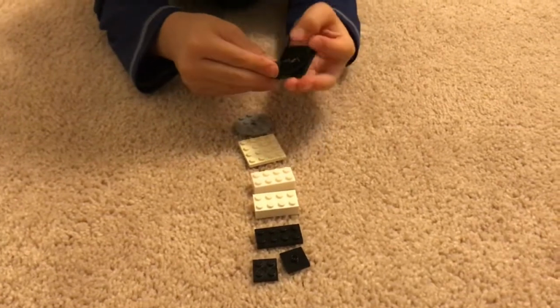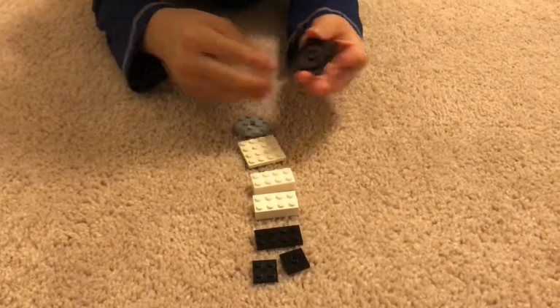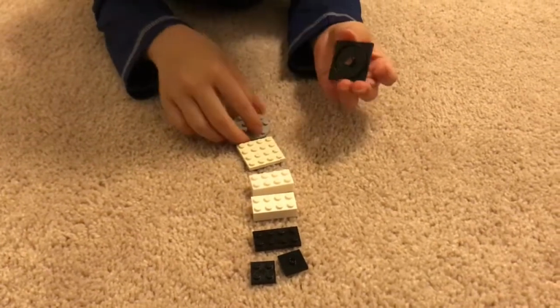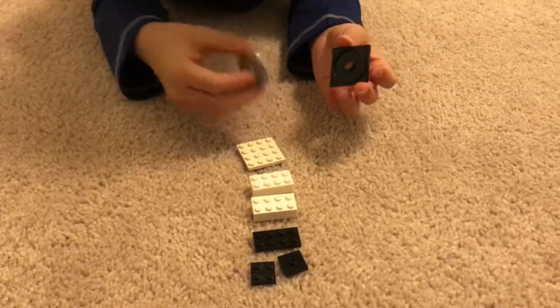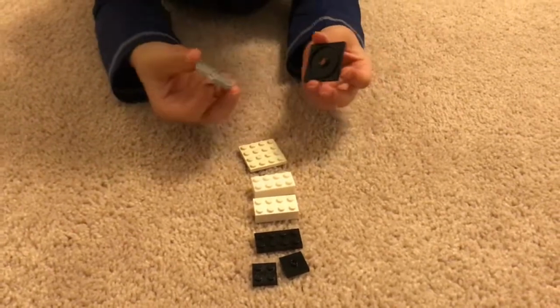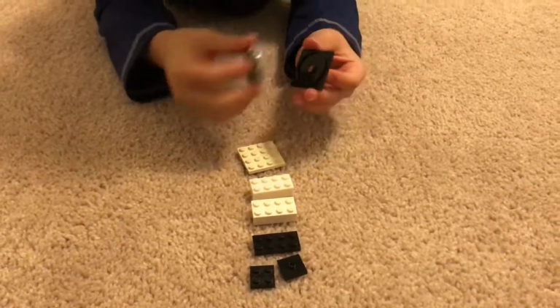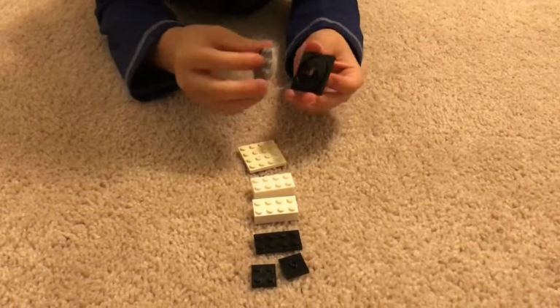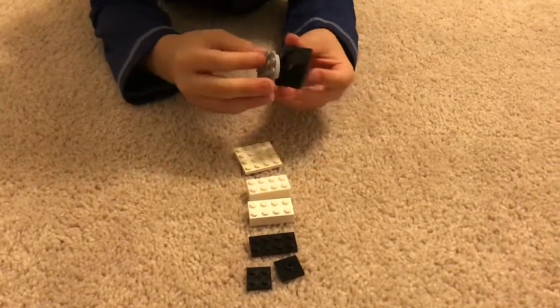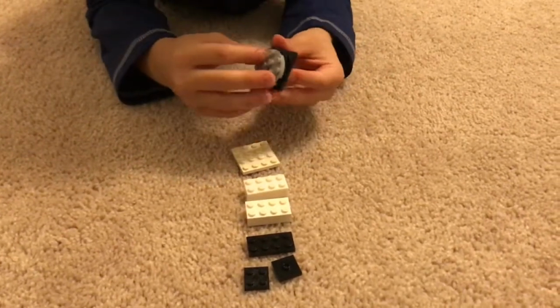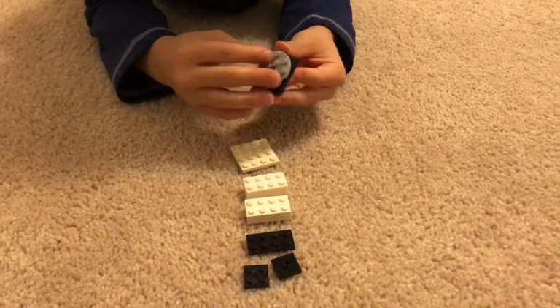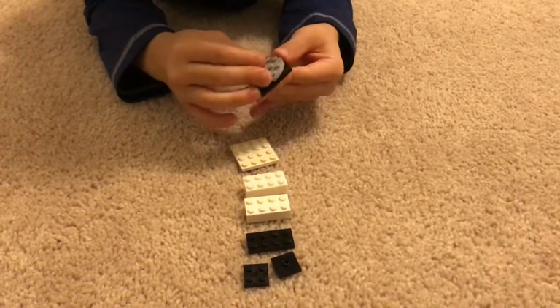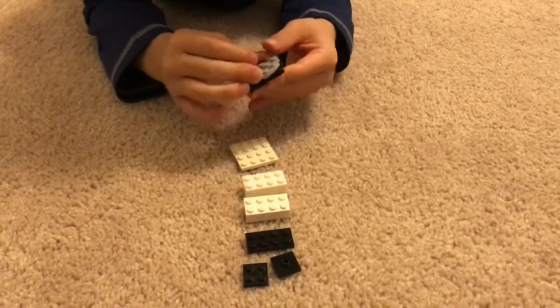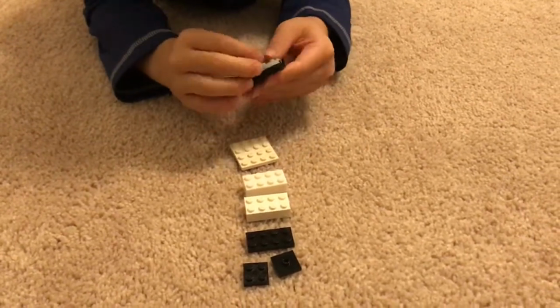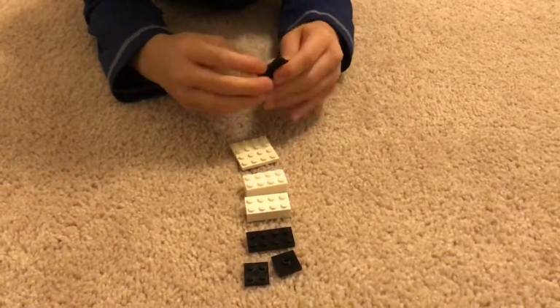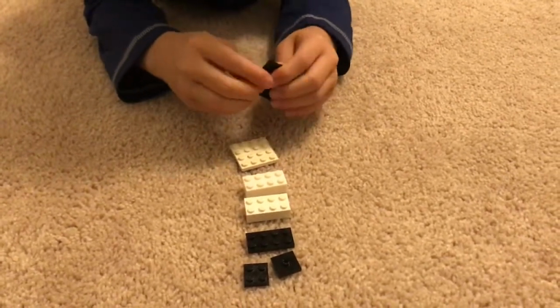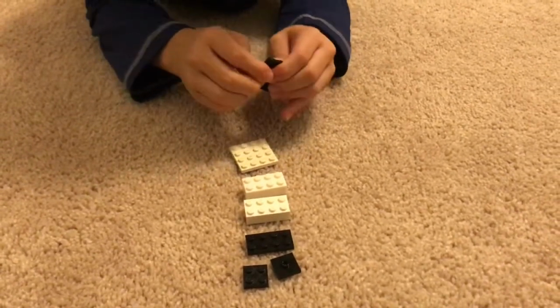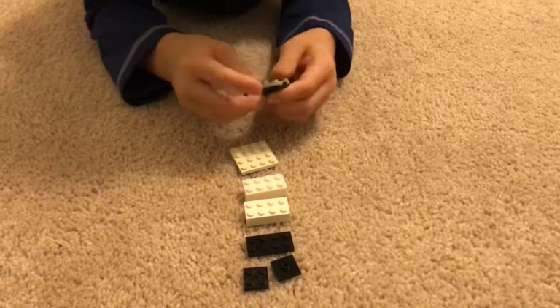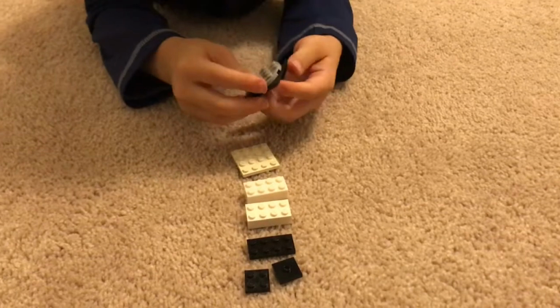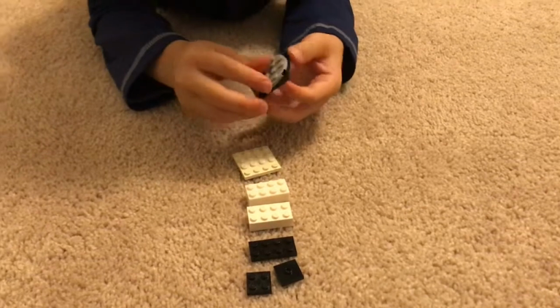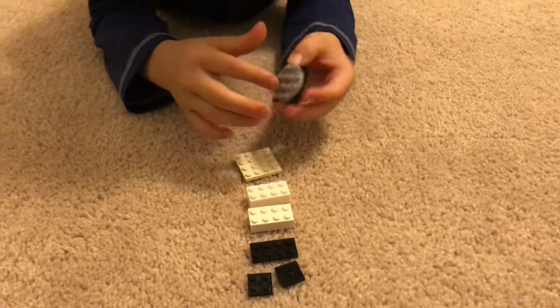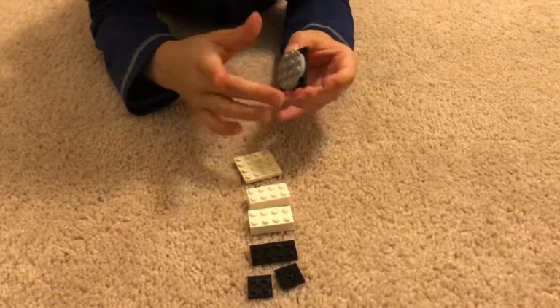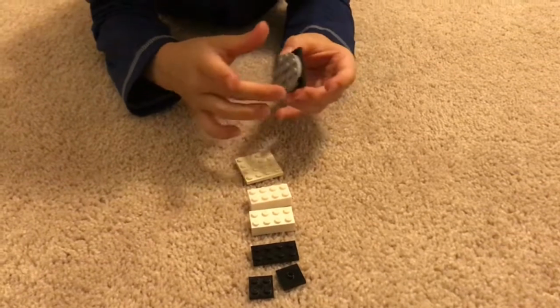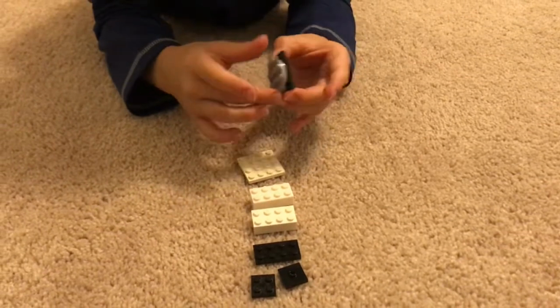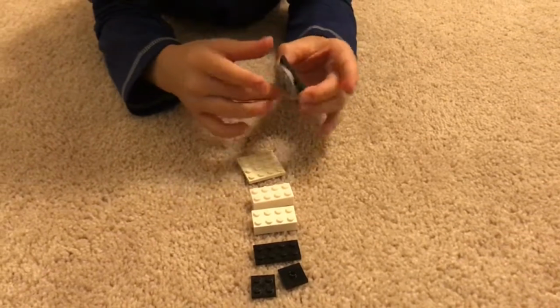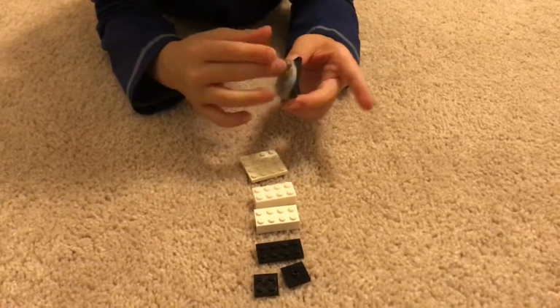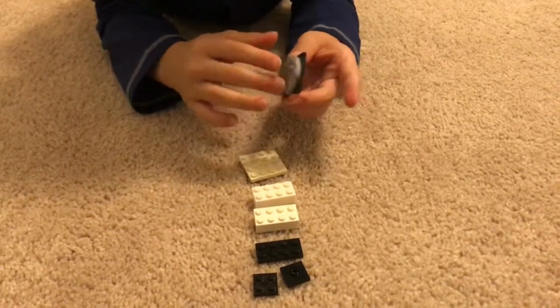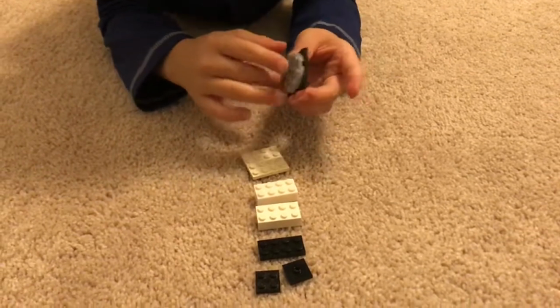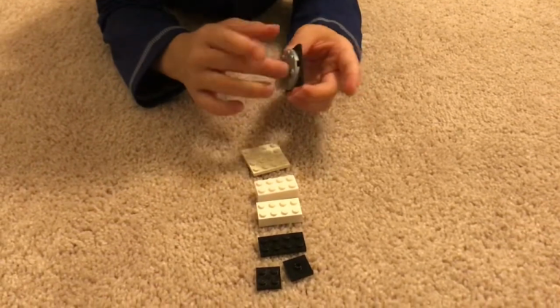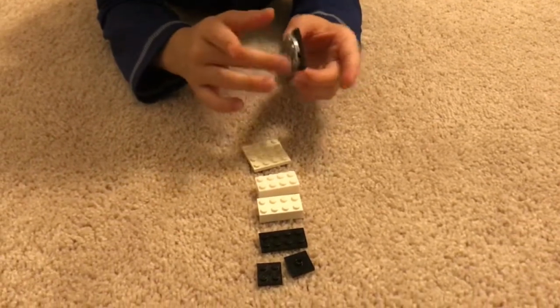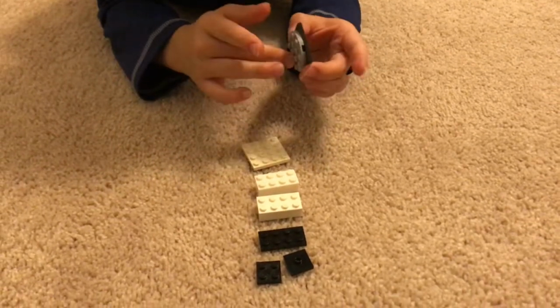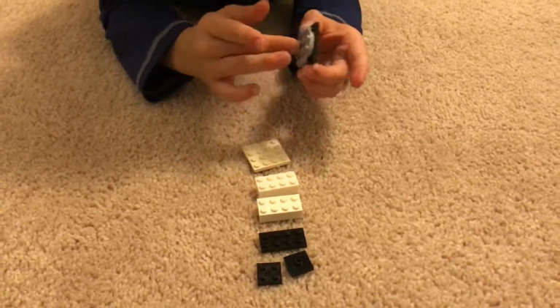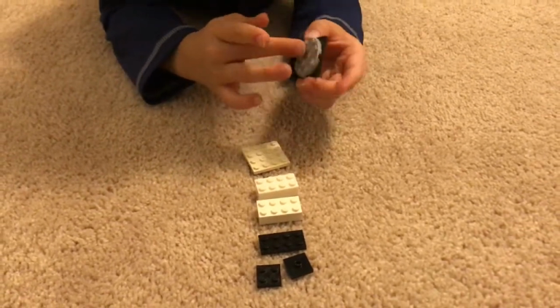So first you're going to take one of these pieces and then take one of these pieces and connect them, so then it looks like you can twist it around.